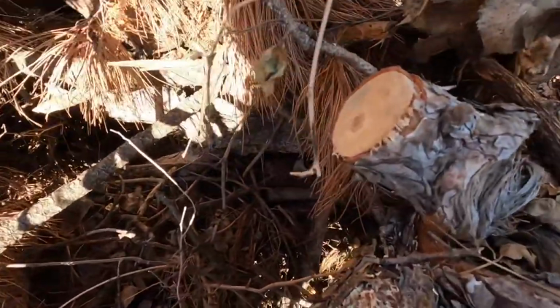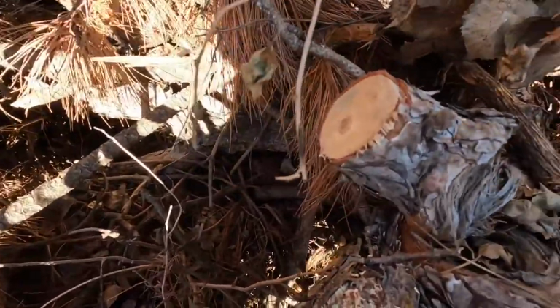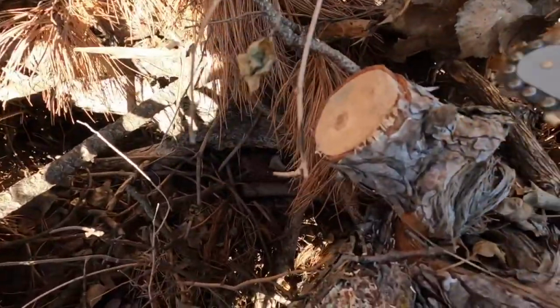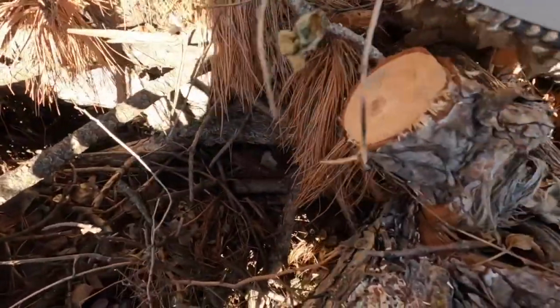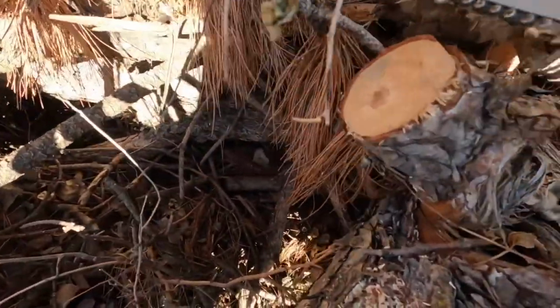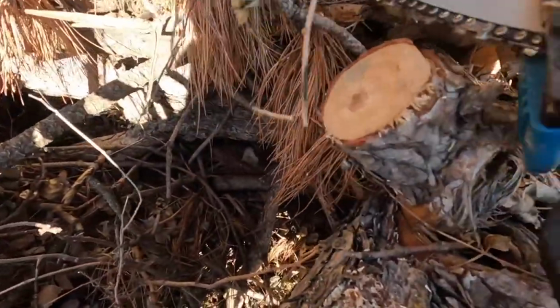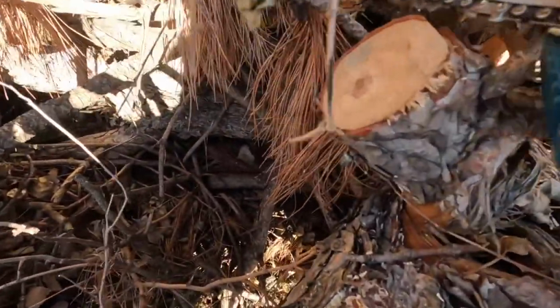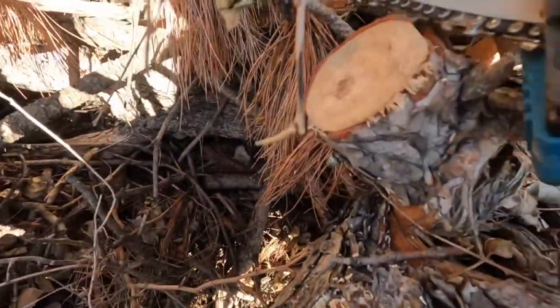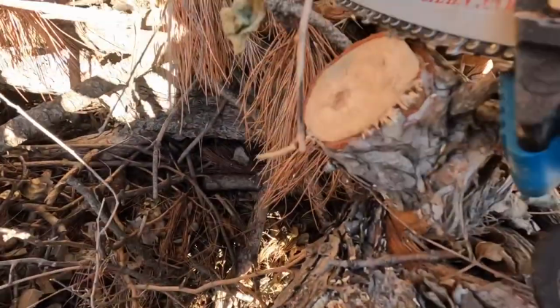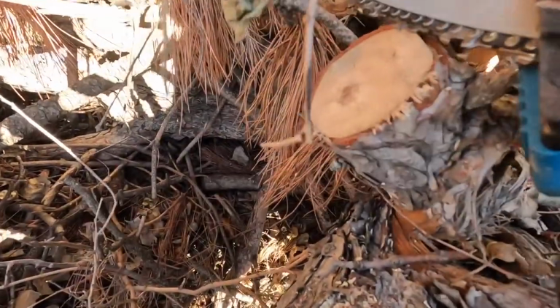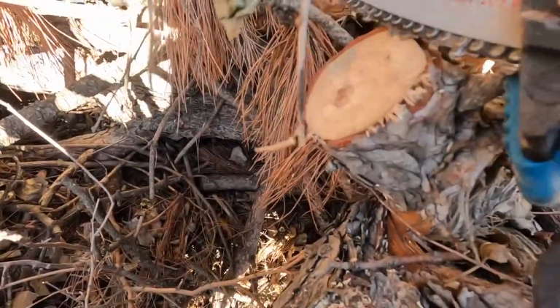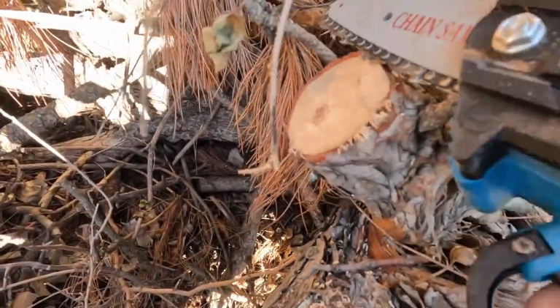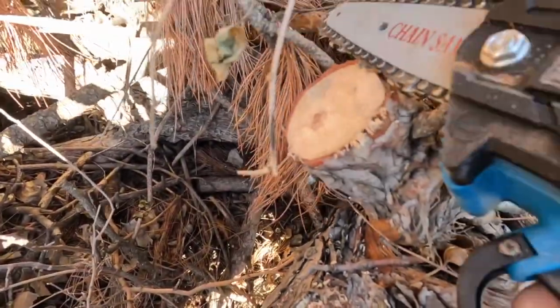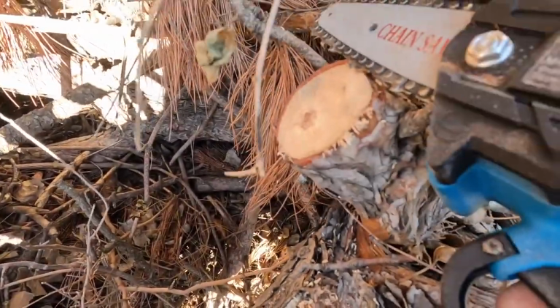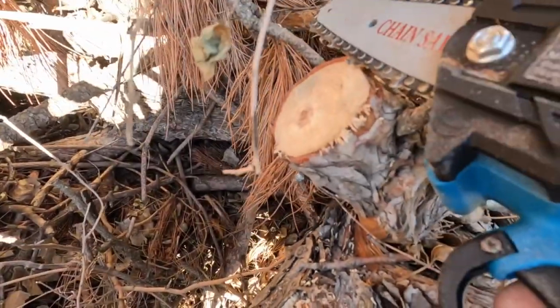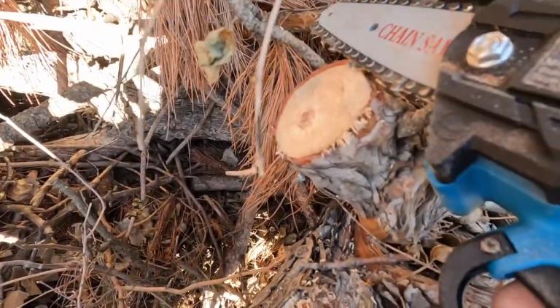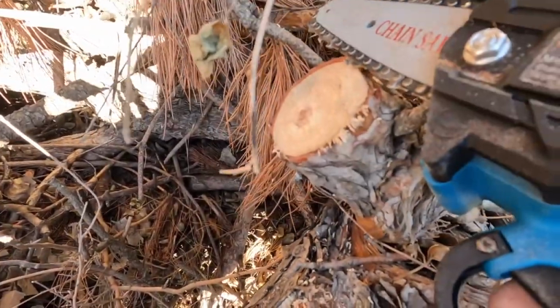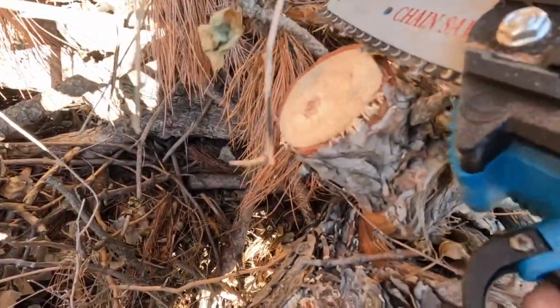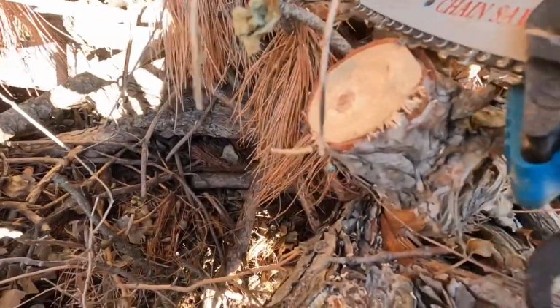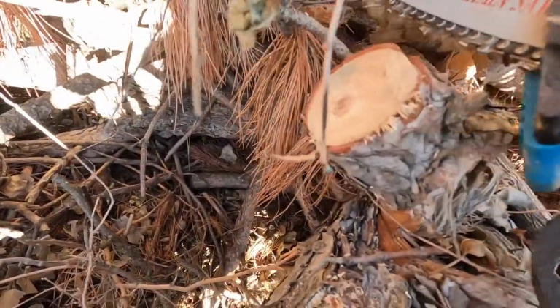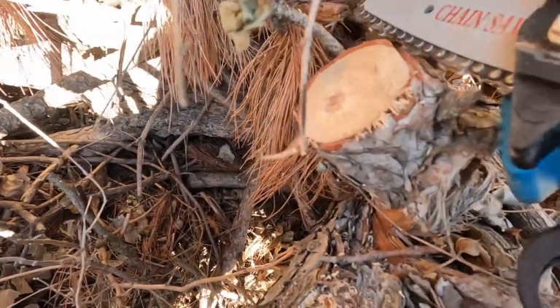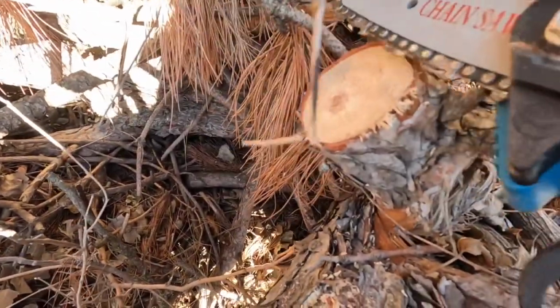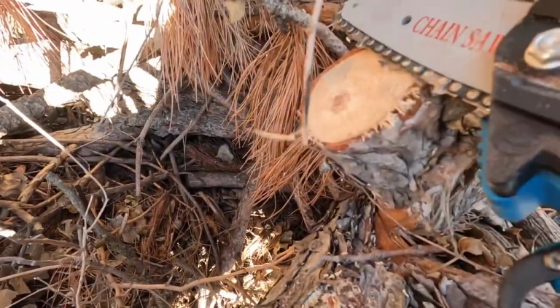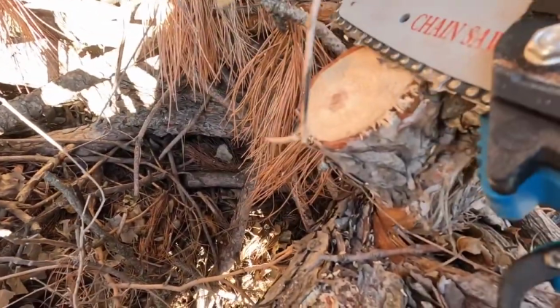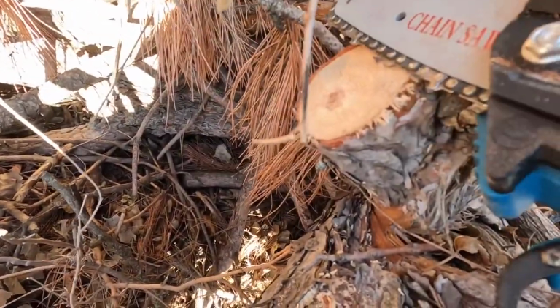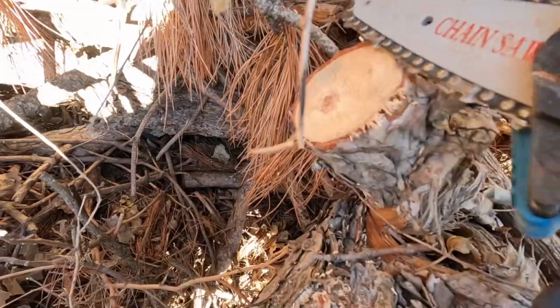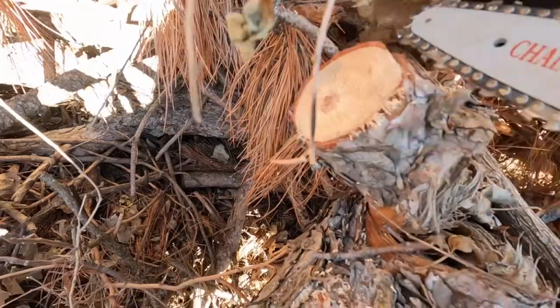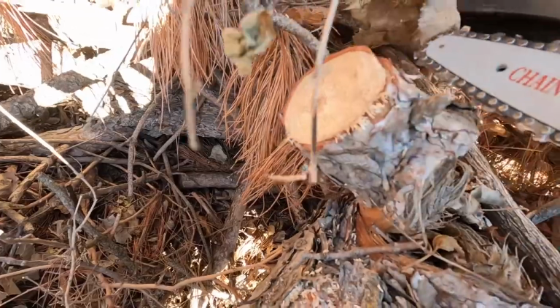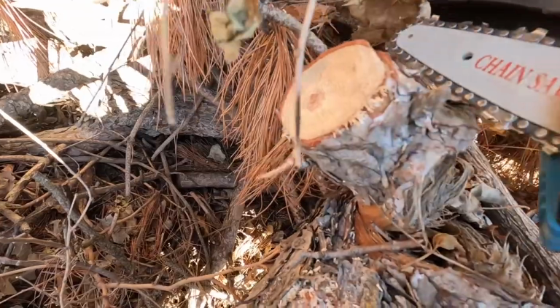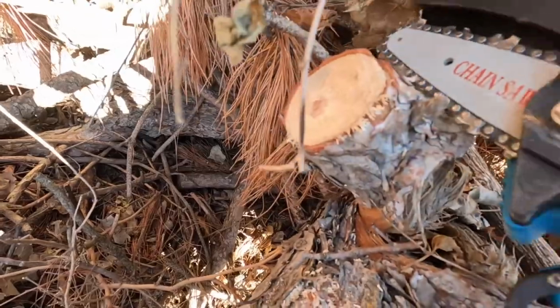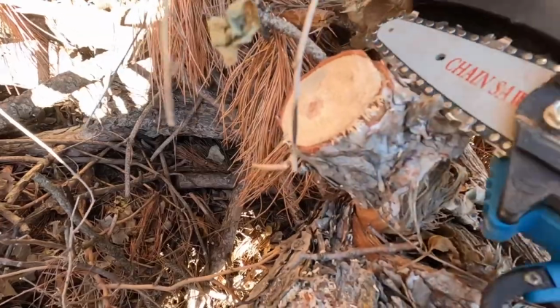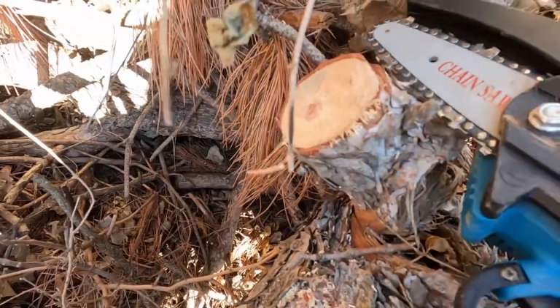That was a pretty good size piece, and still within the limitations of the bar here.